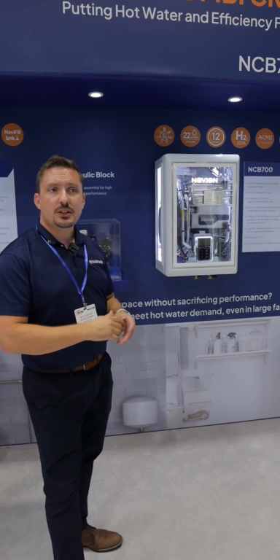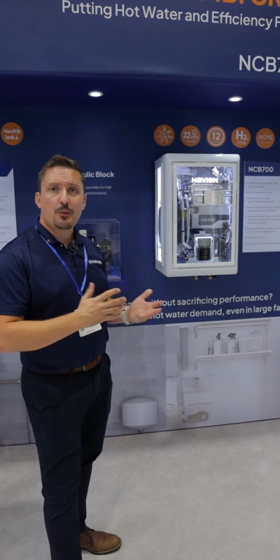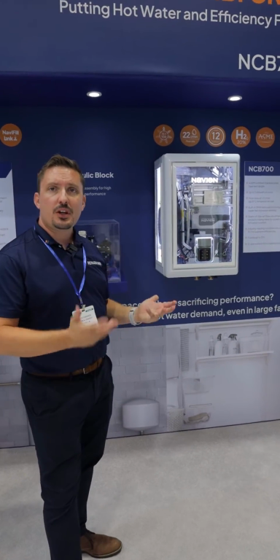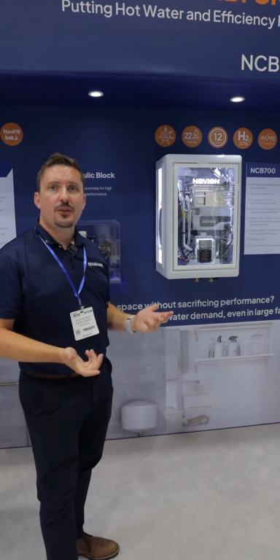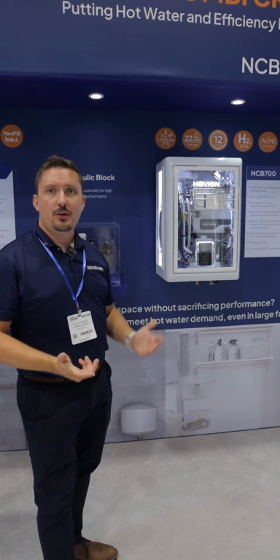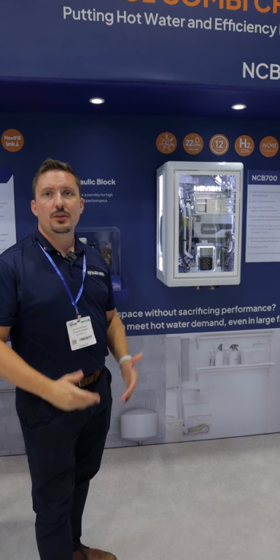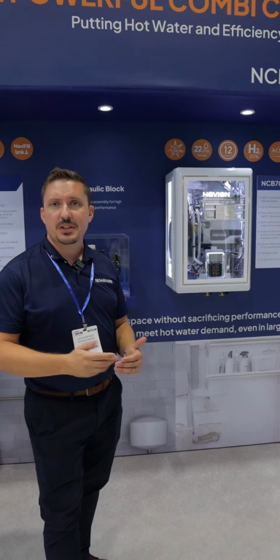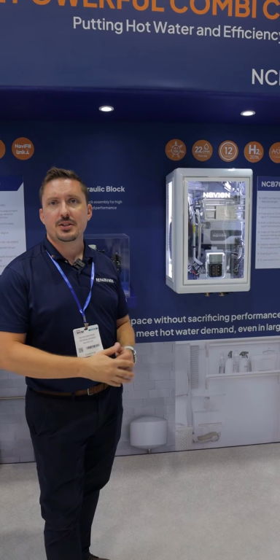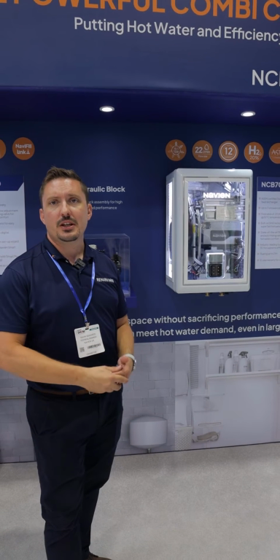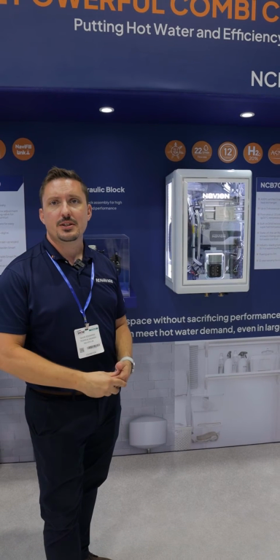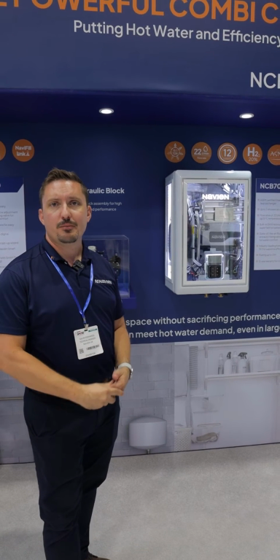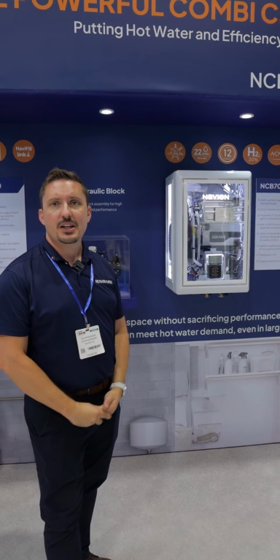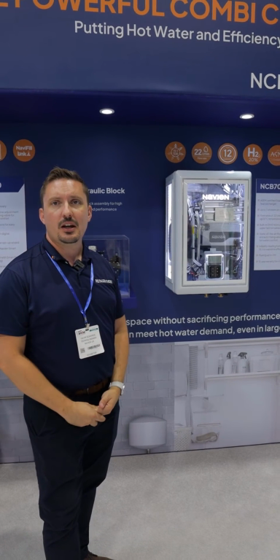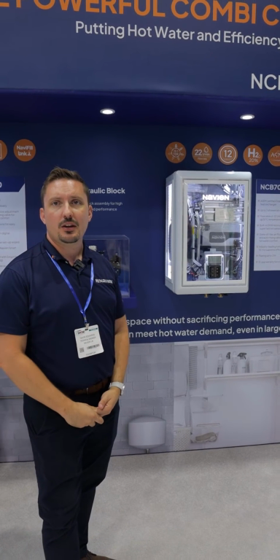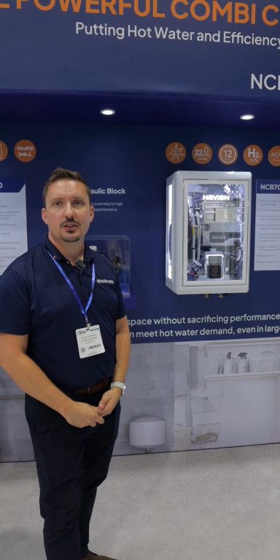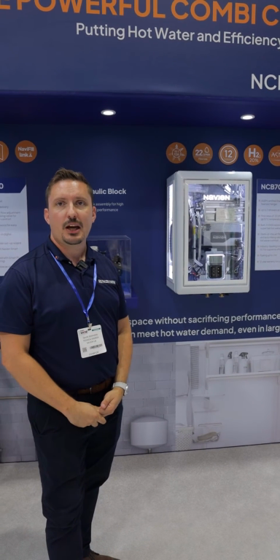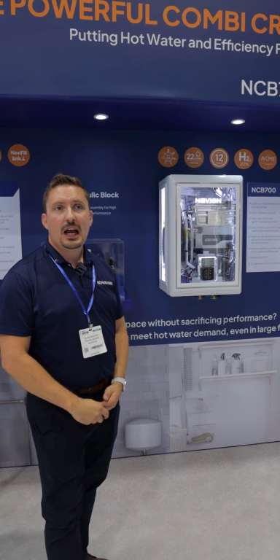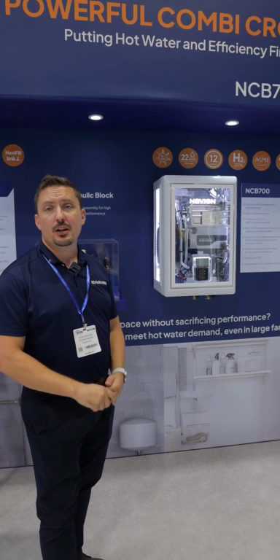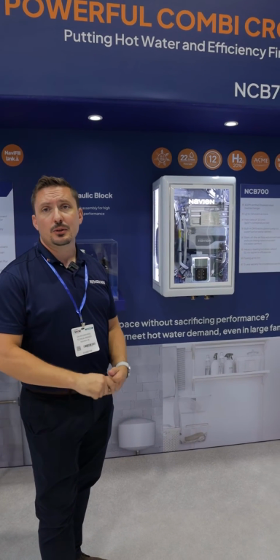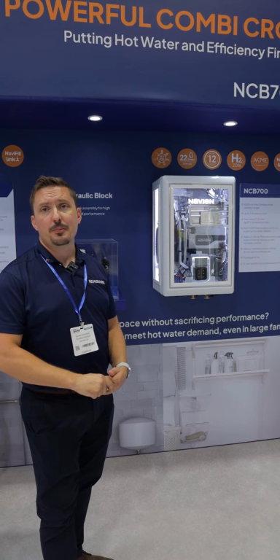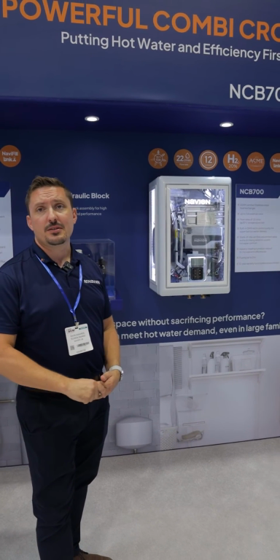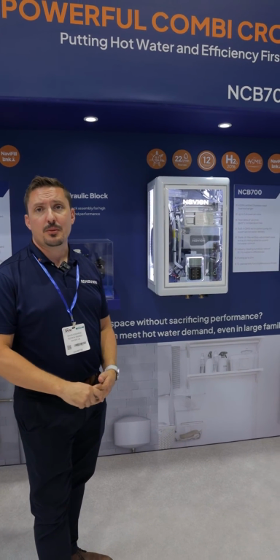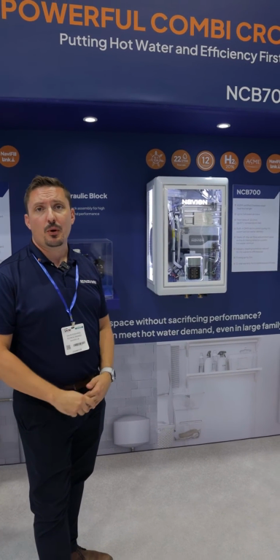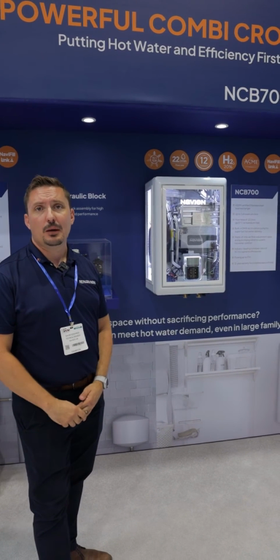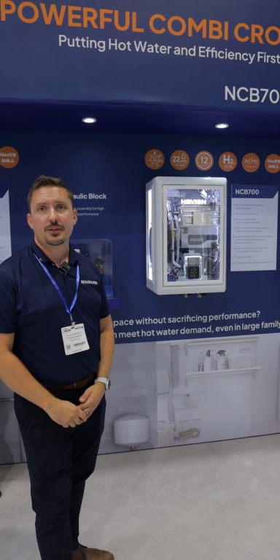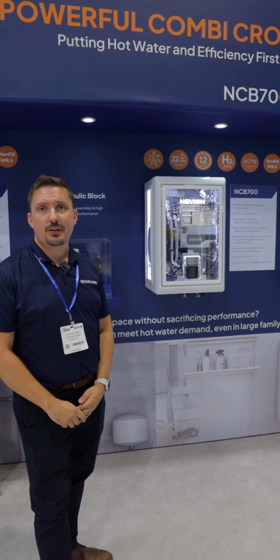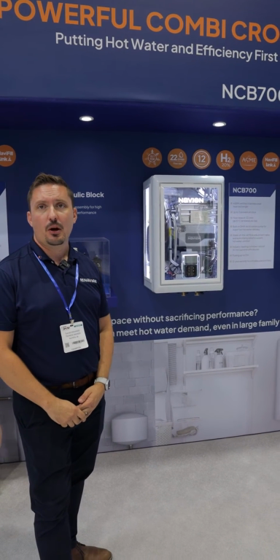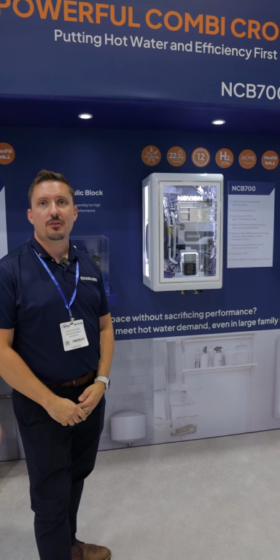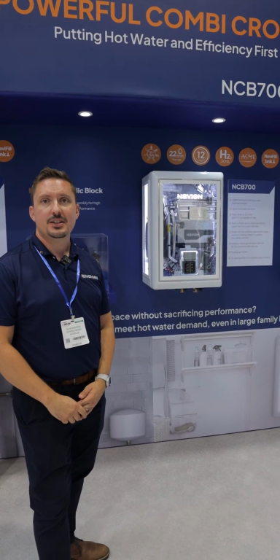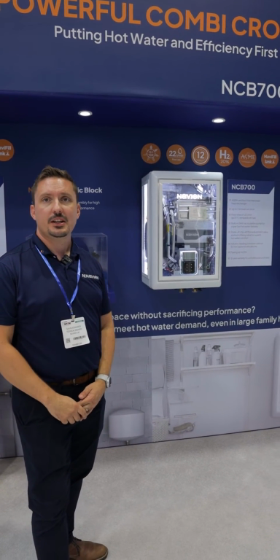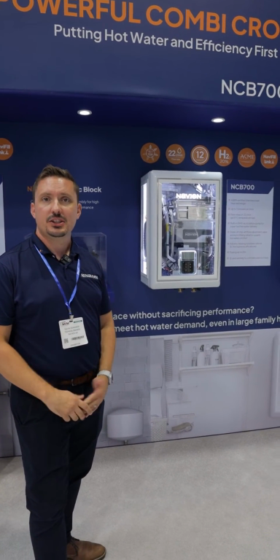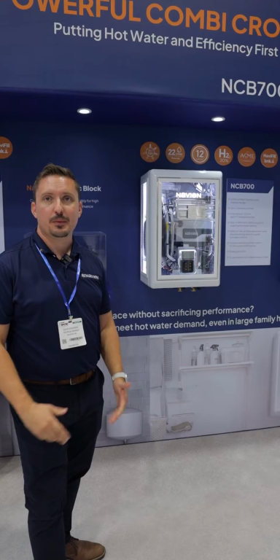That will give you 22 litres a minute at the hot tap, and it'll also be able to support up to three operating showers.